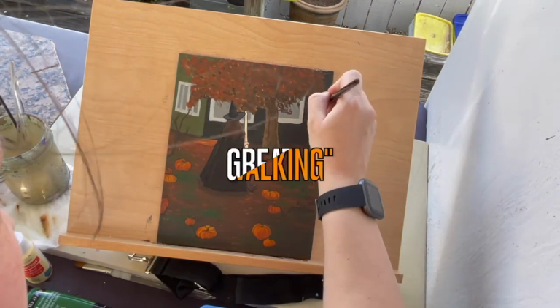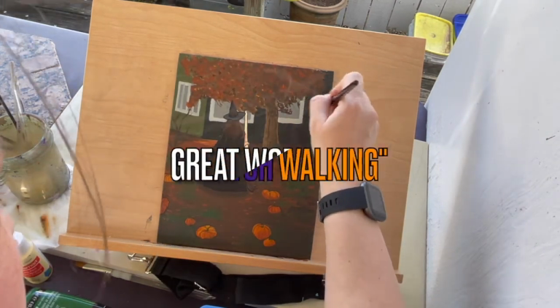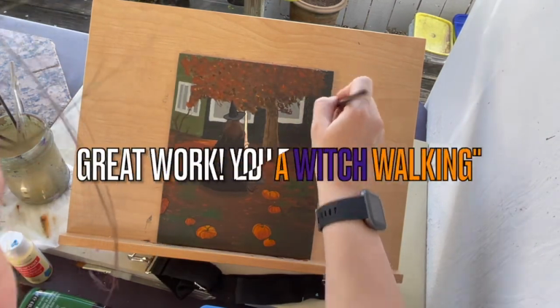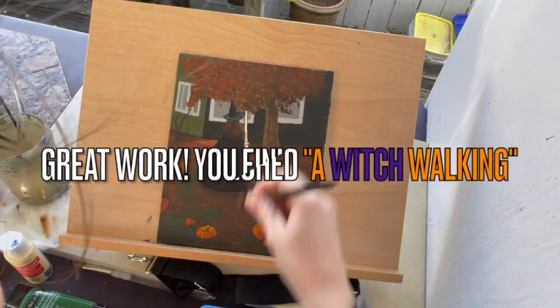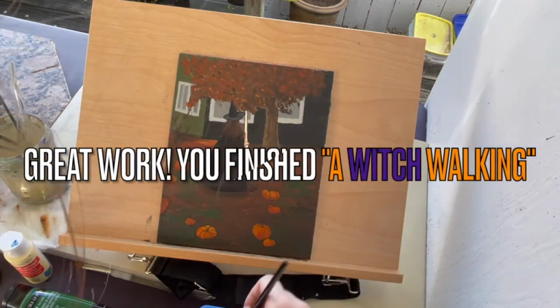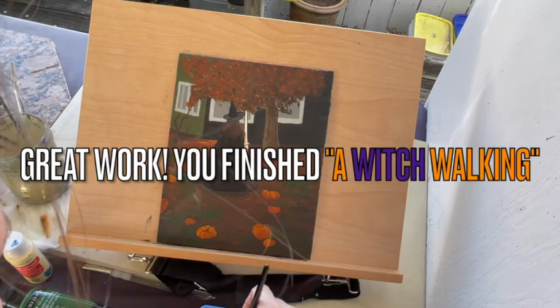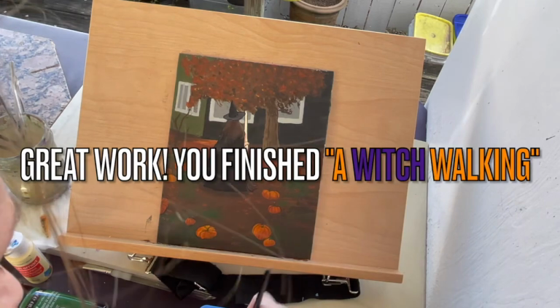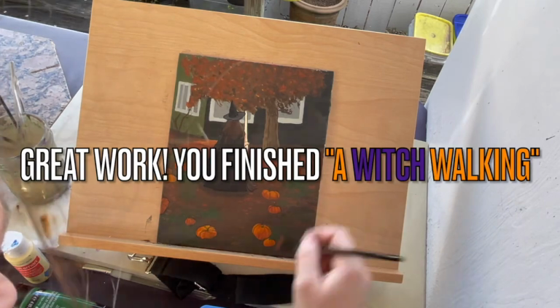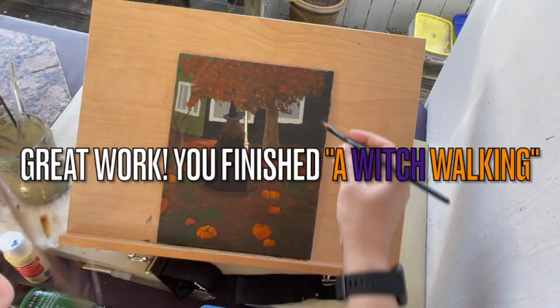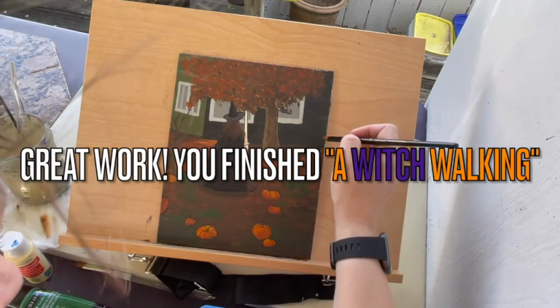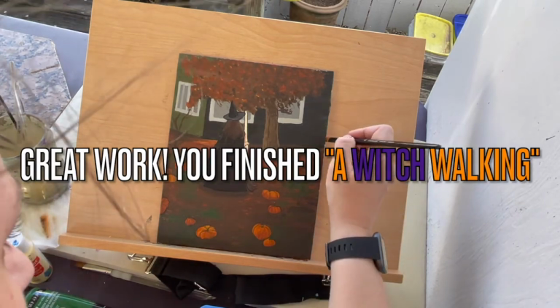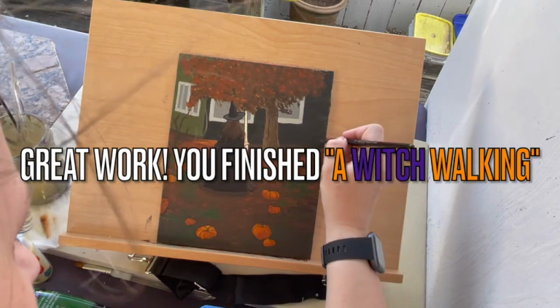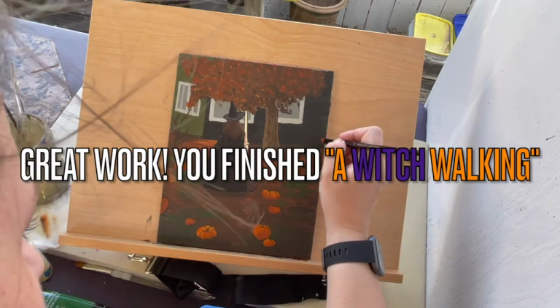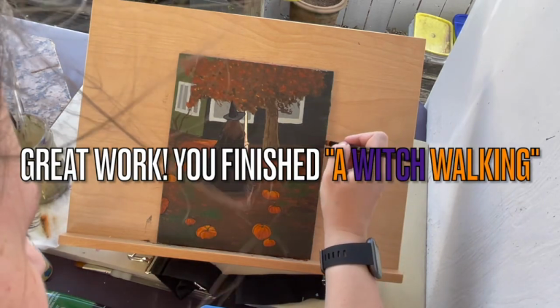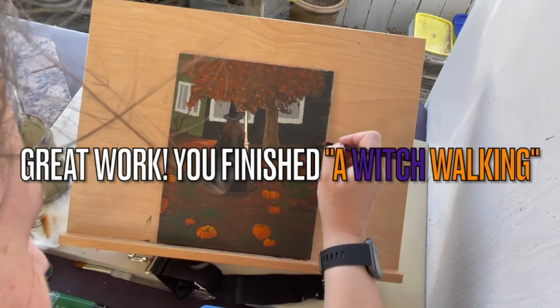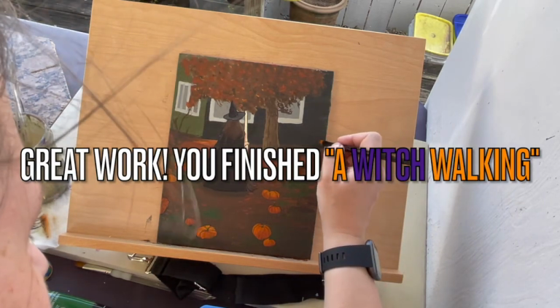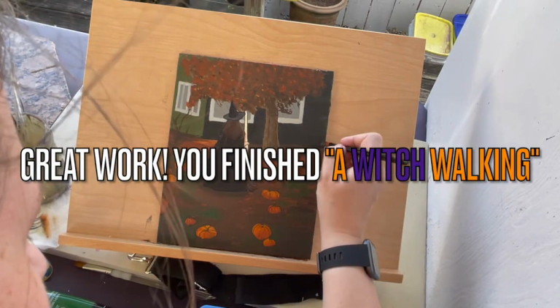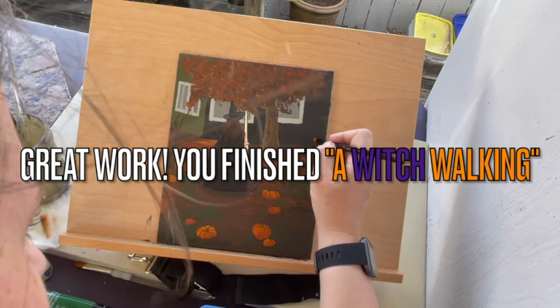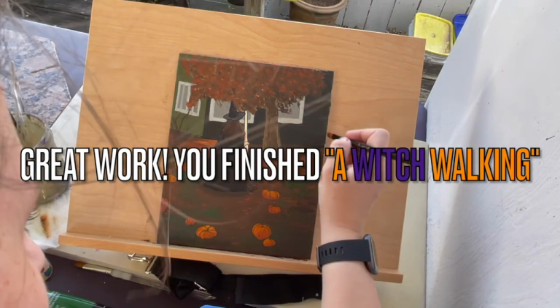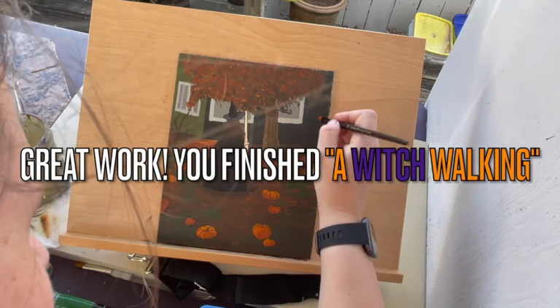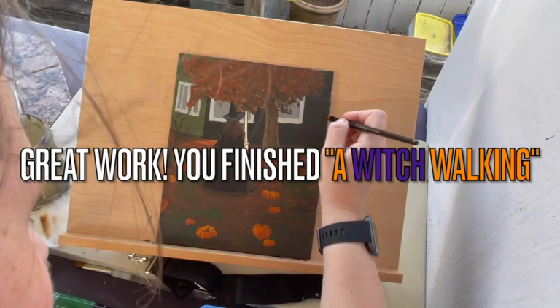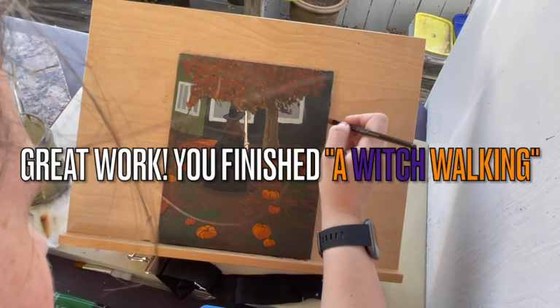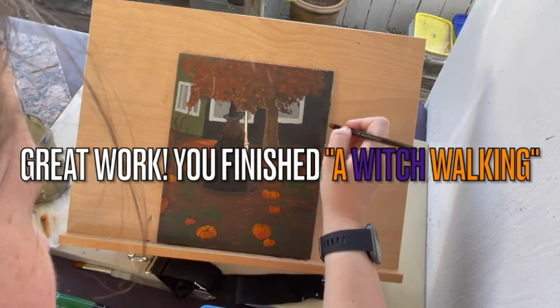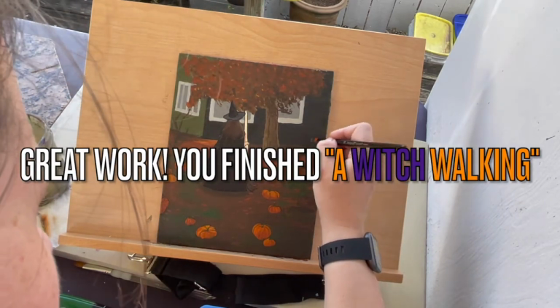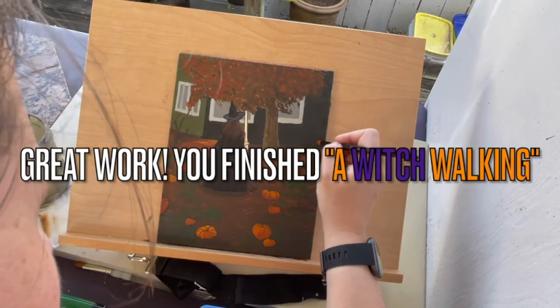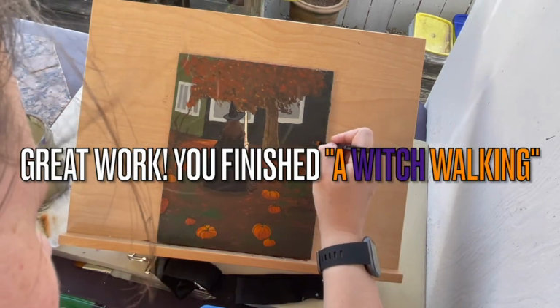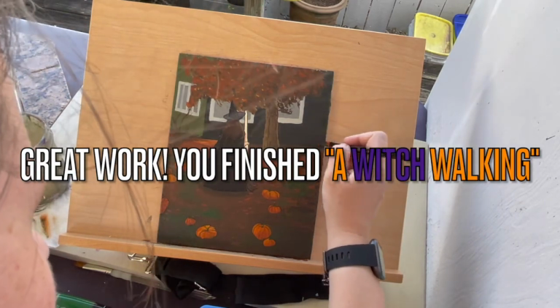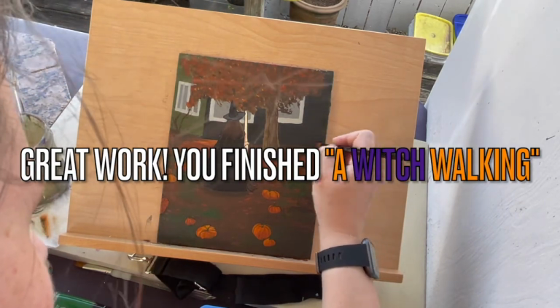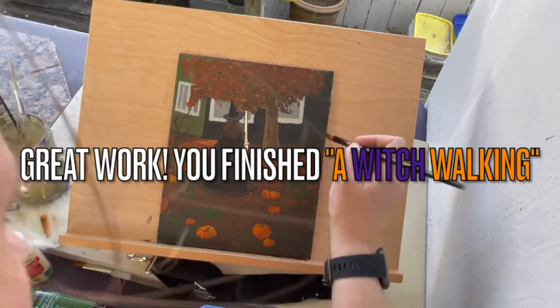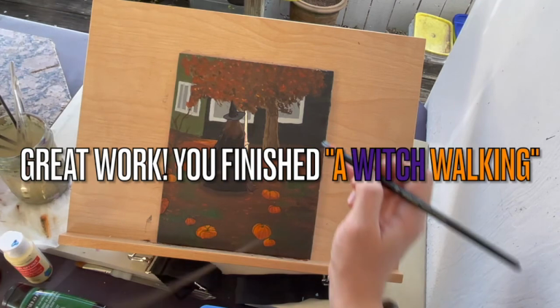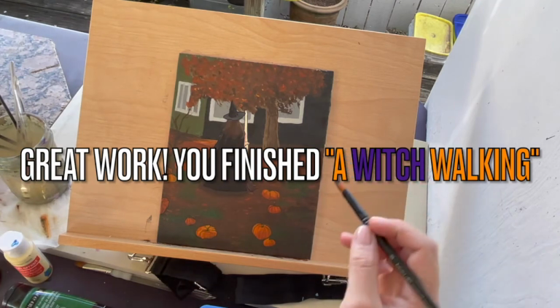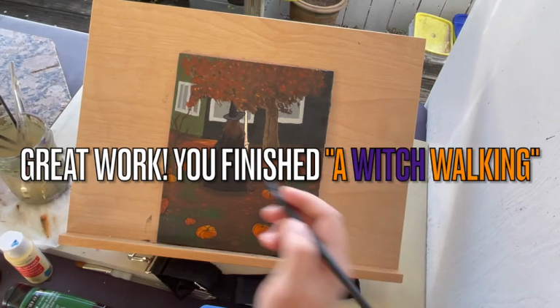Great work! You finished a witch painting tutorial. Be sure to sign your work and we'll see you next time!